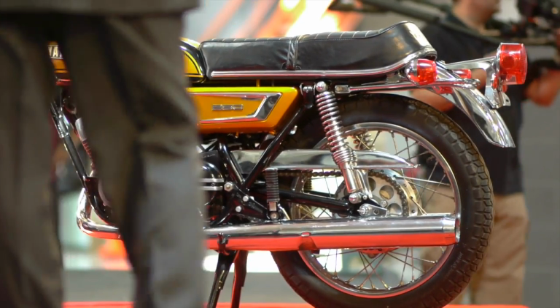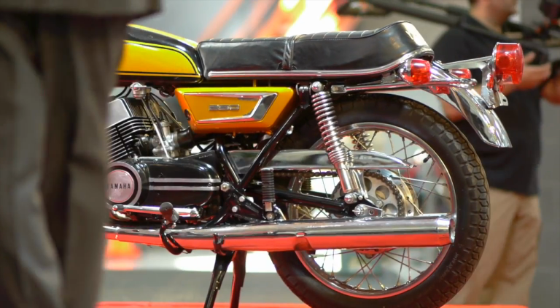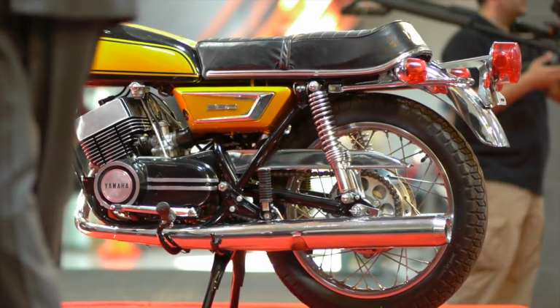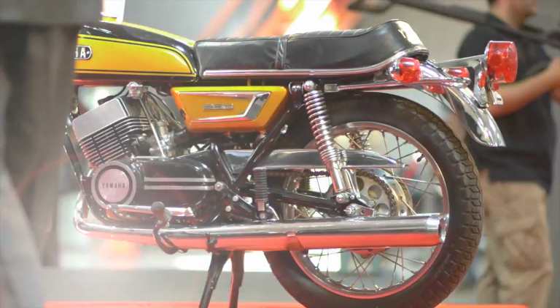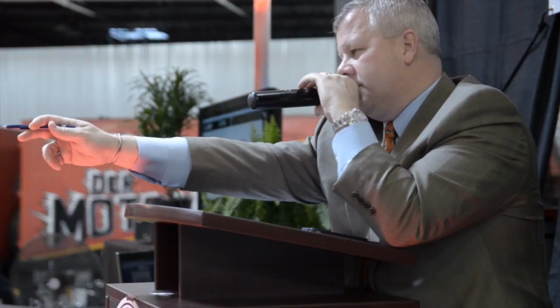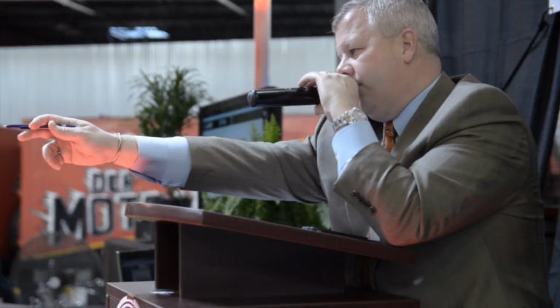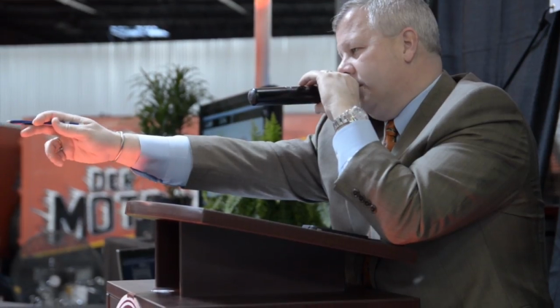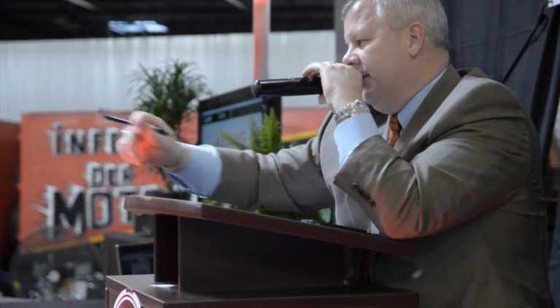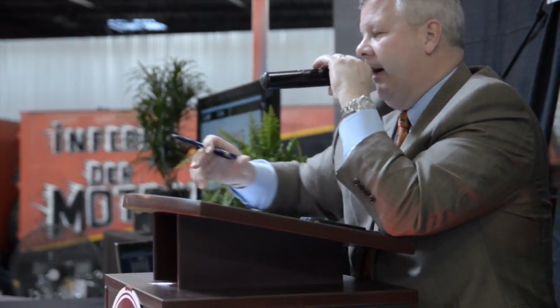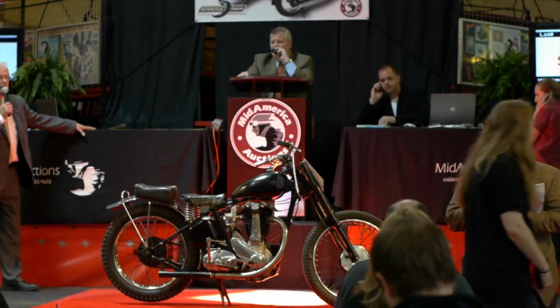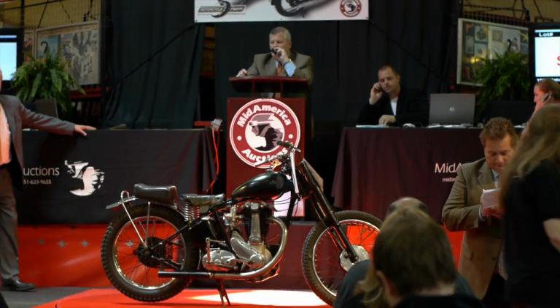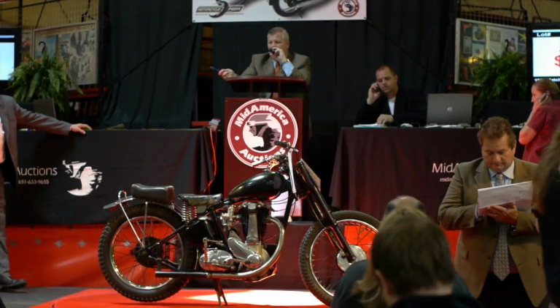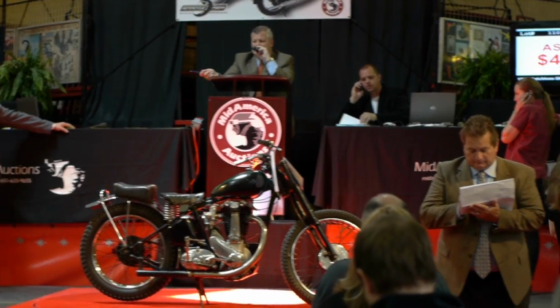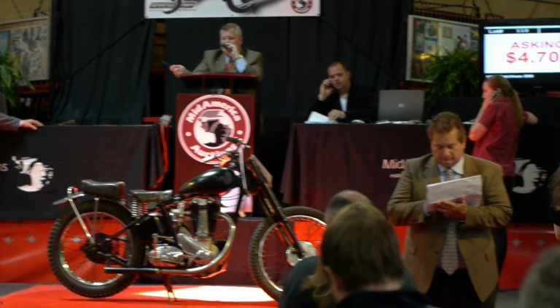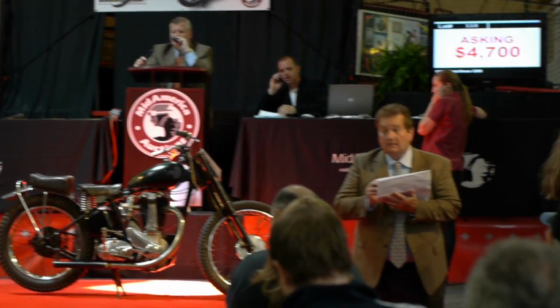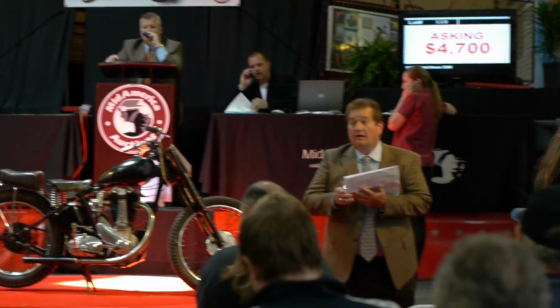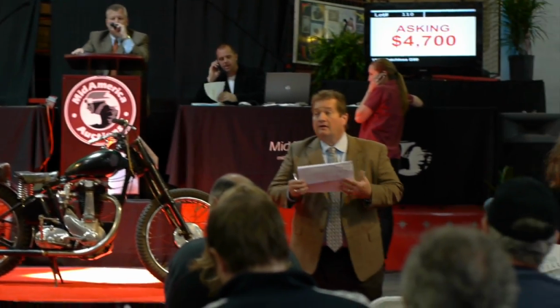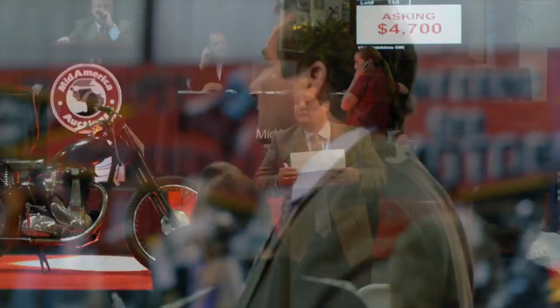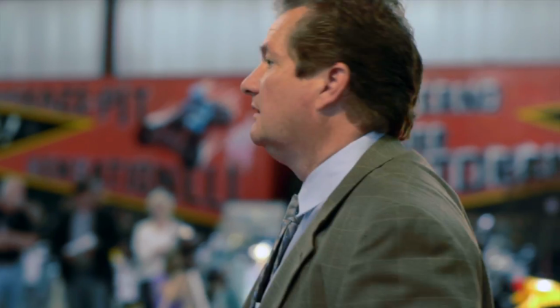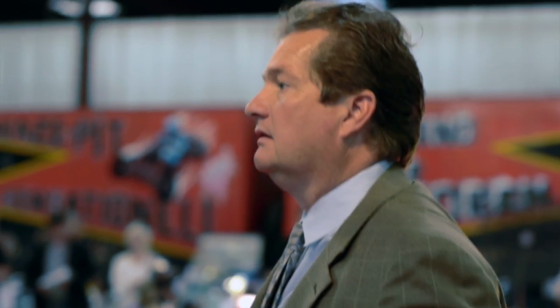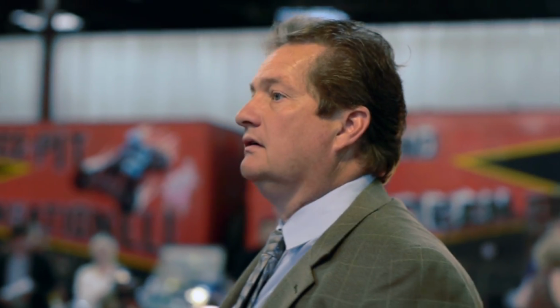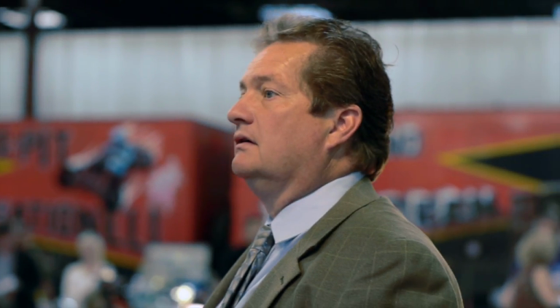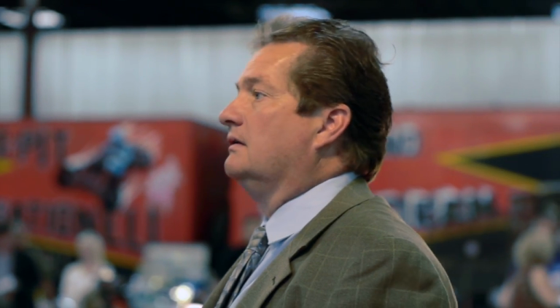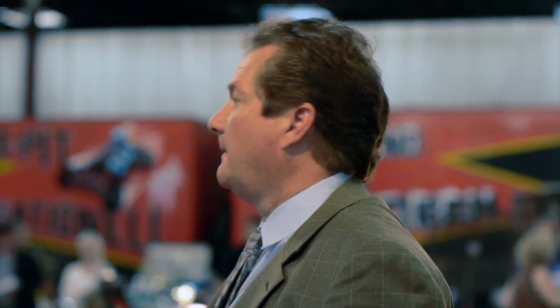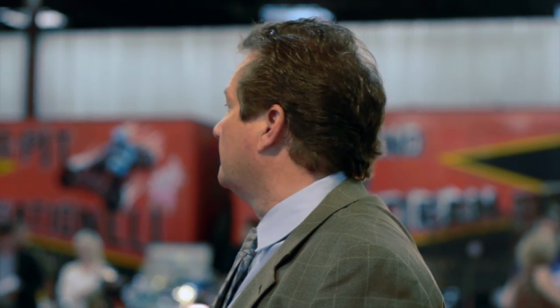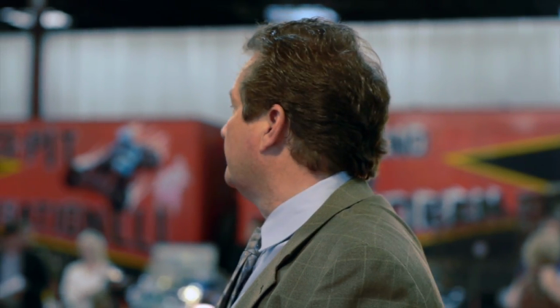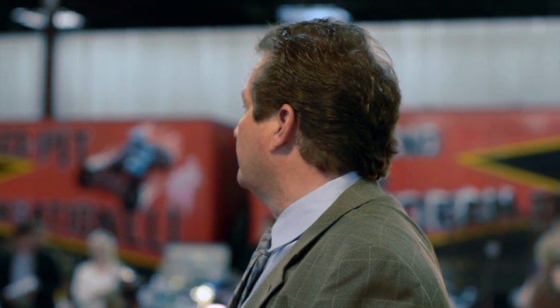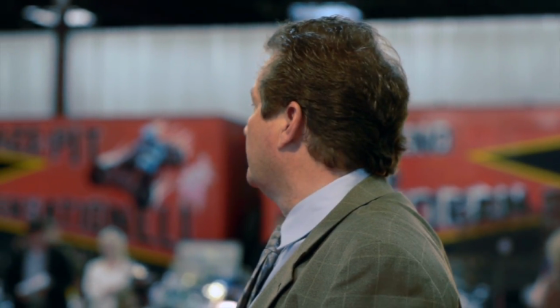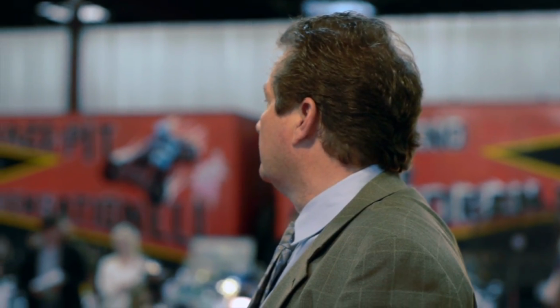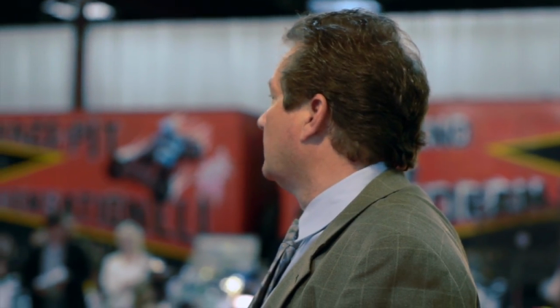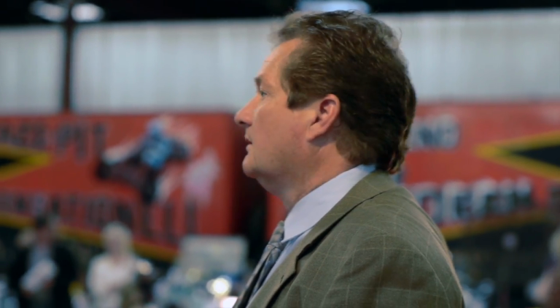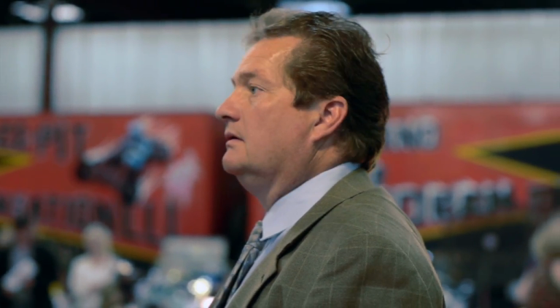Take it away — there it is! The Vincent Black Shadow is out of the building at $200,000.